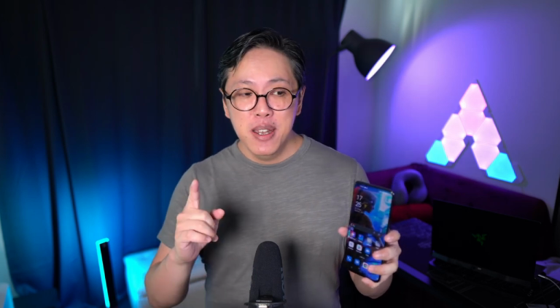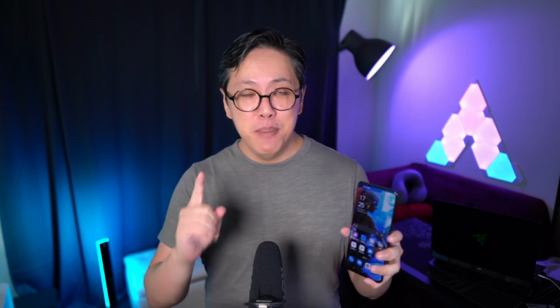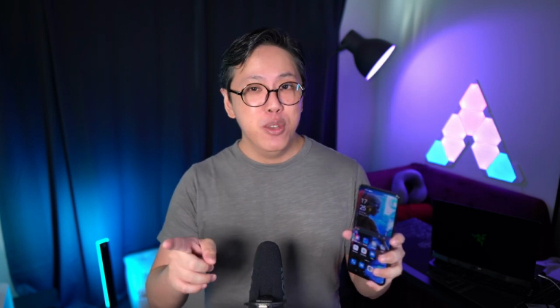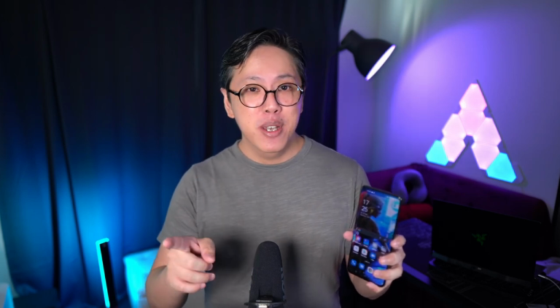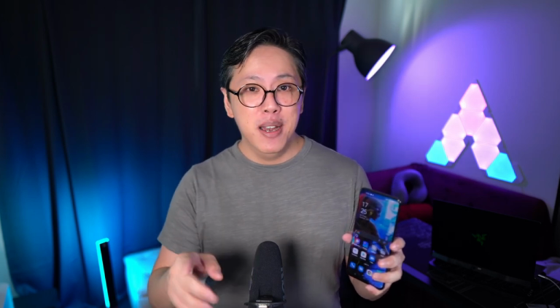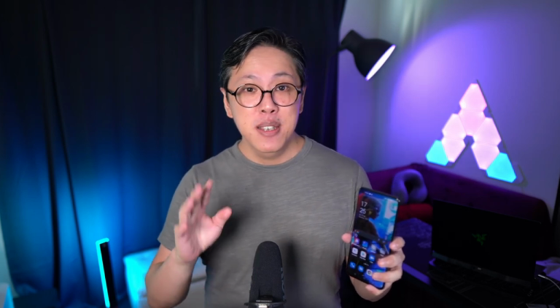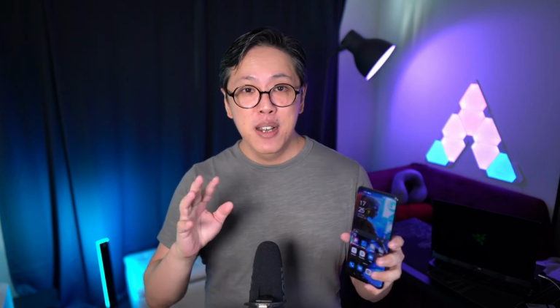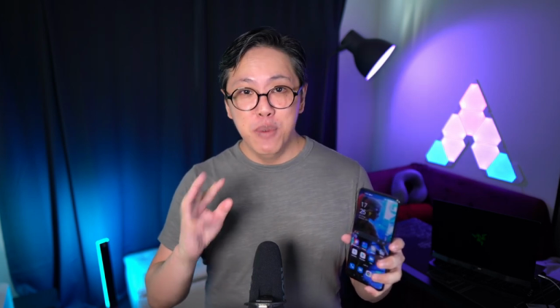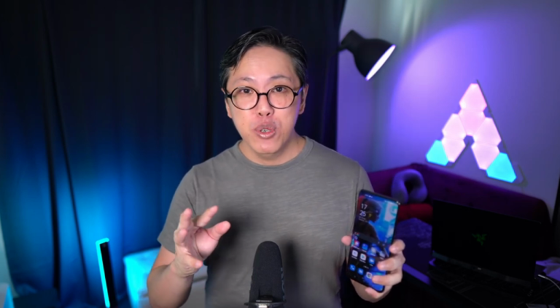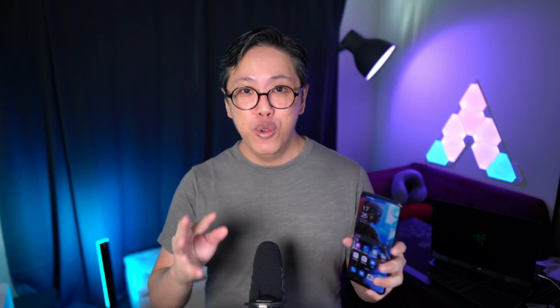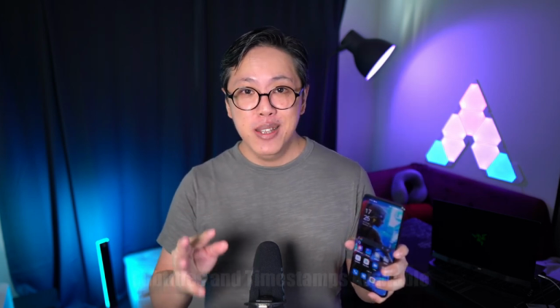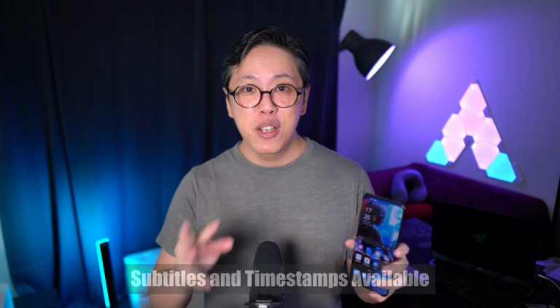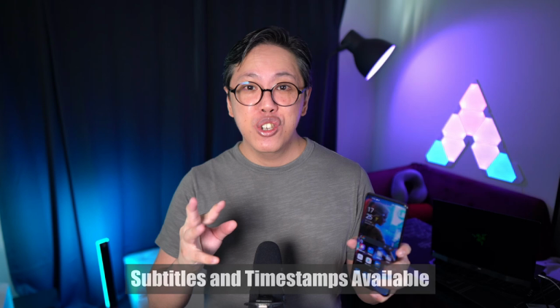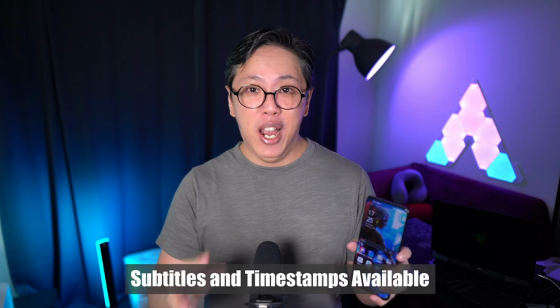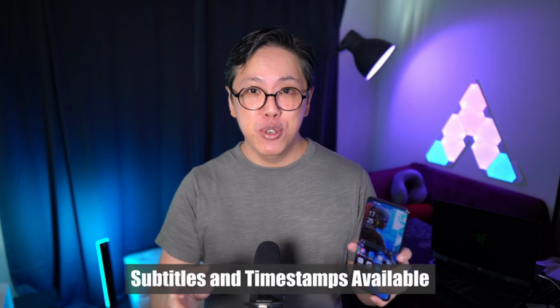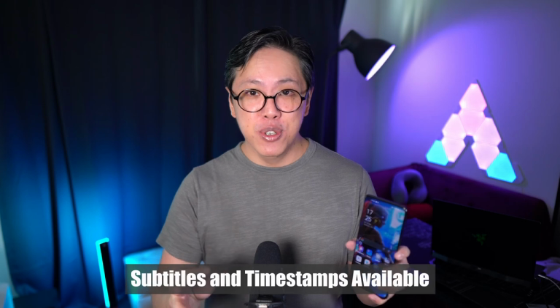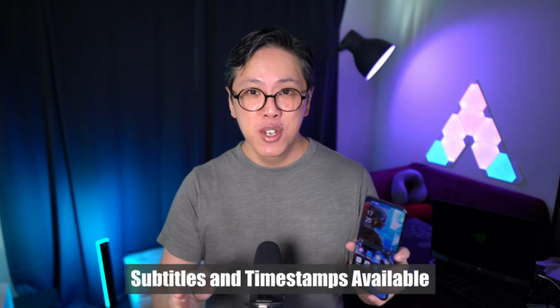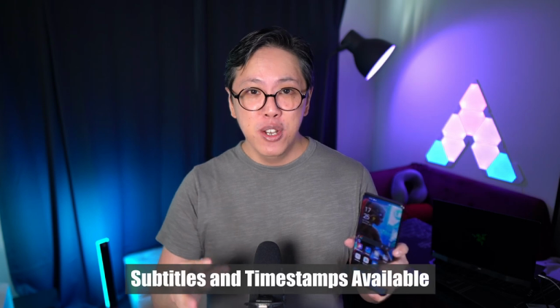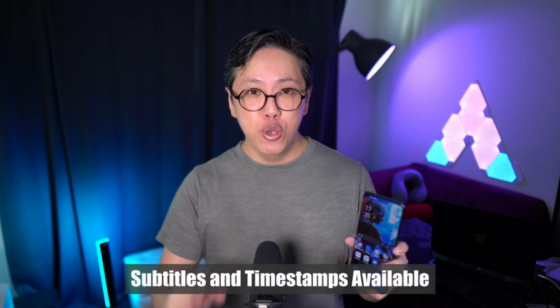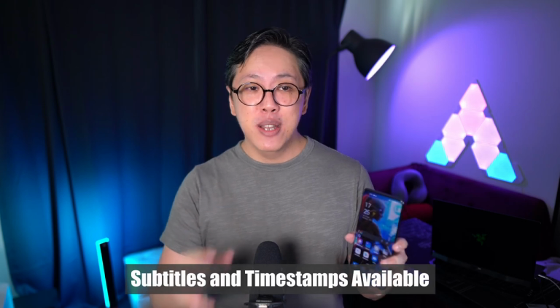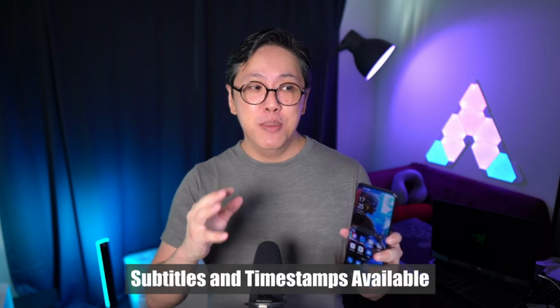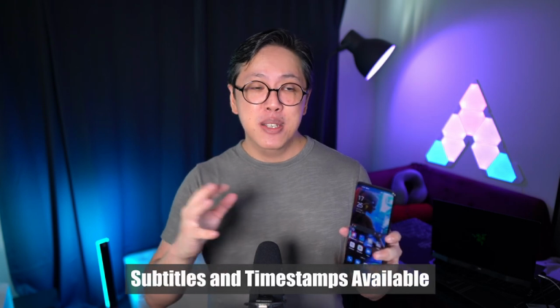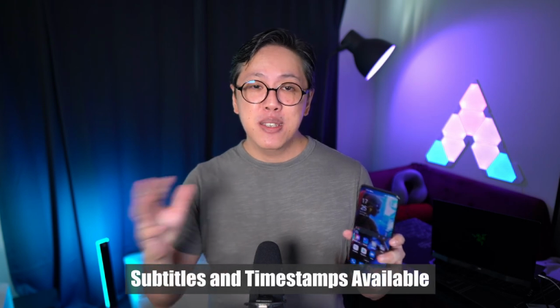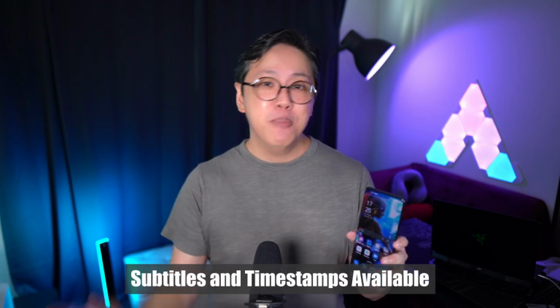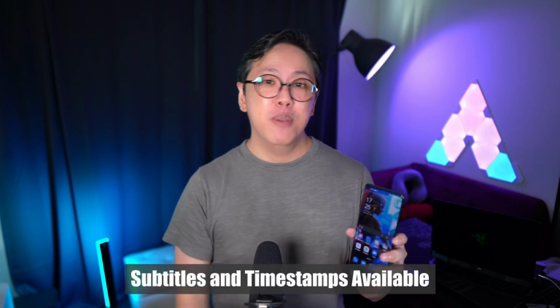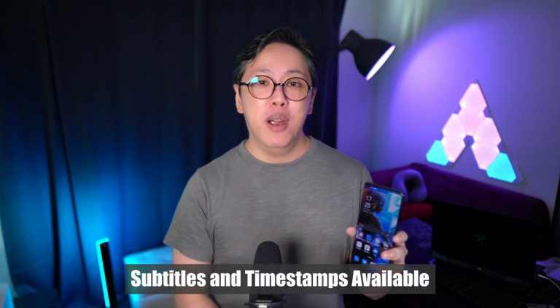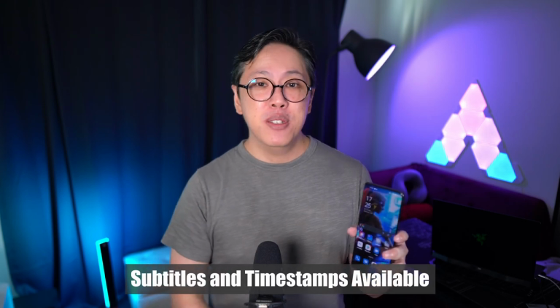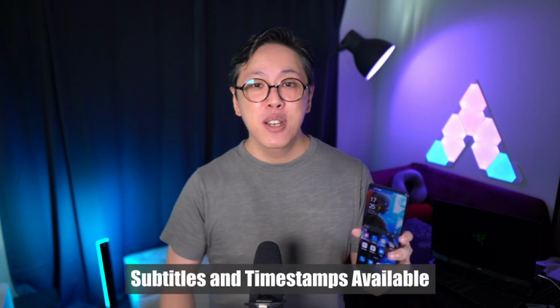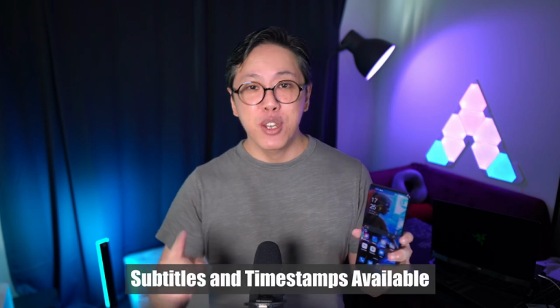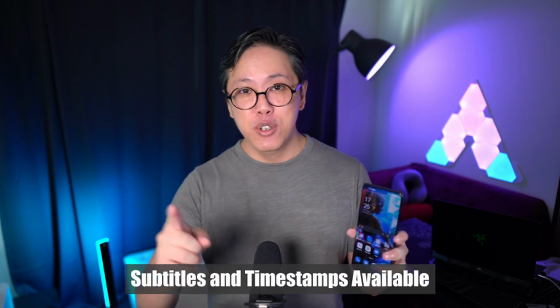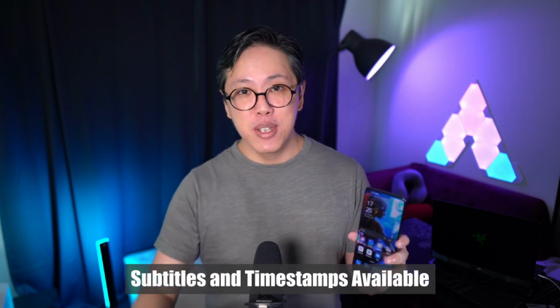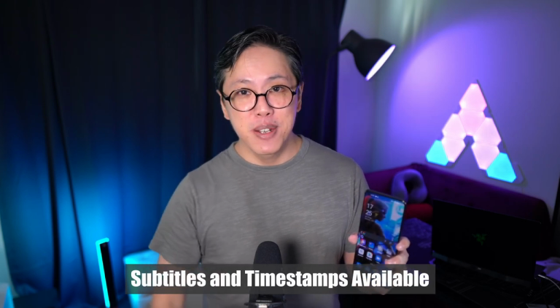By the way guys, I've also created chapters, so you can simply skip to the parts you're interested in.